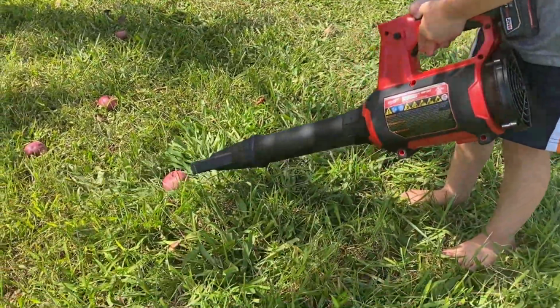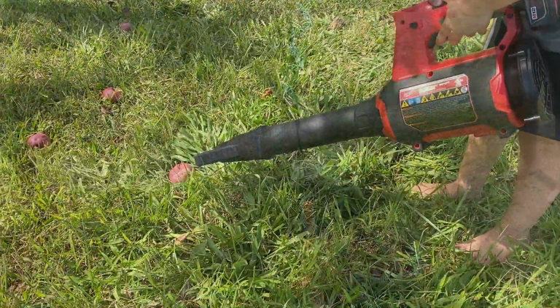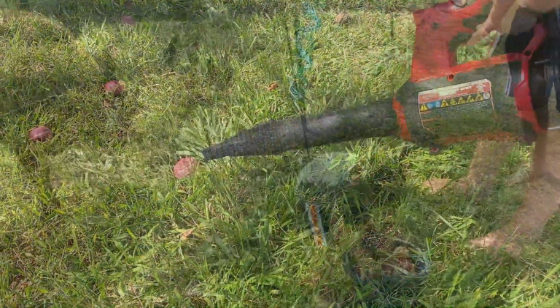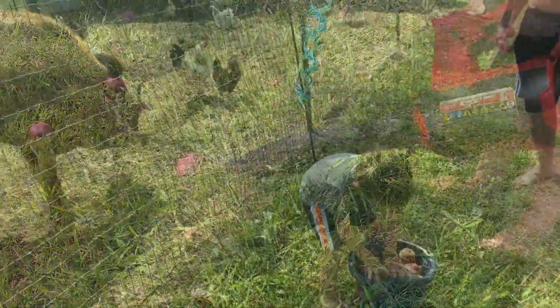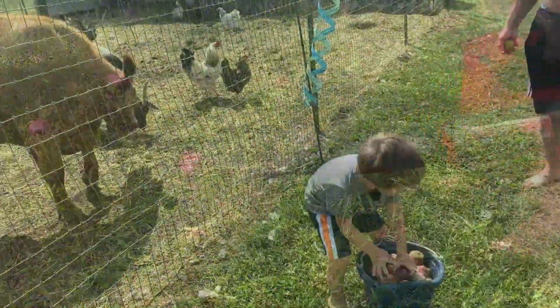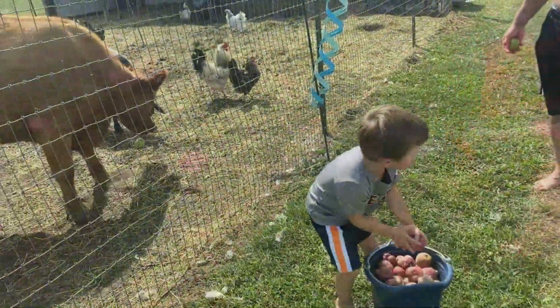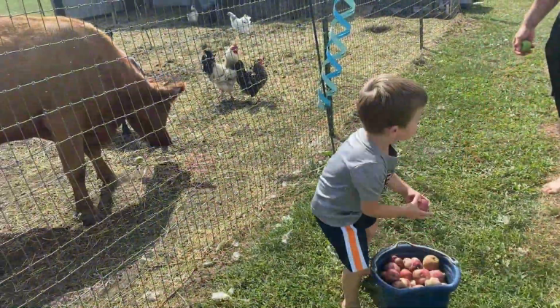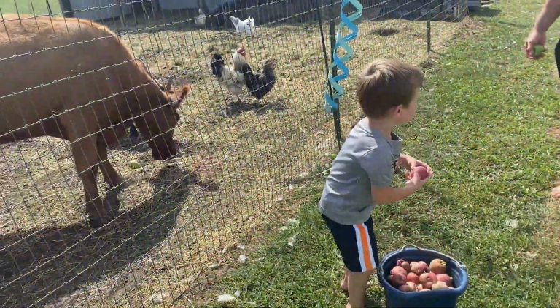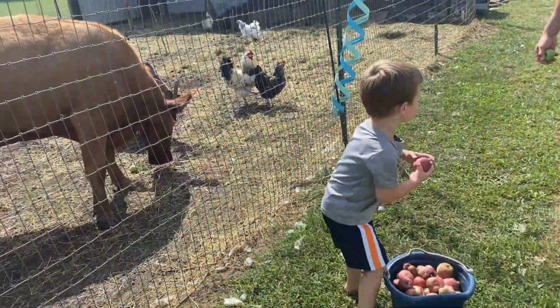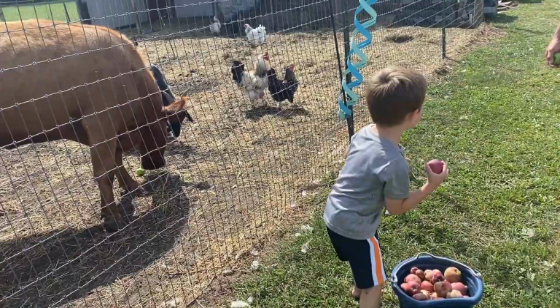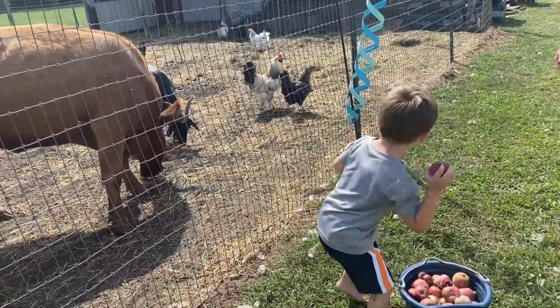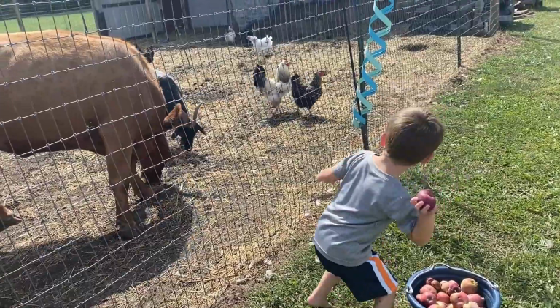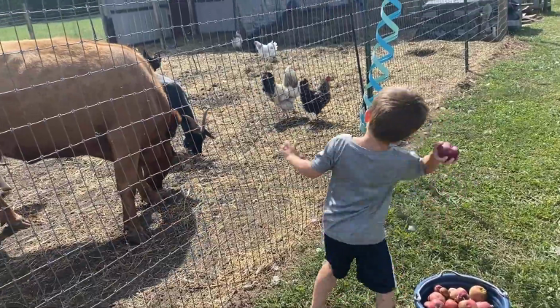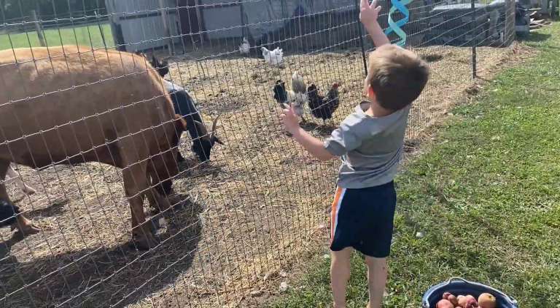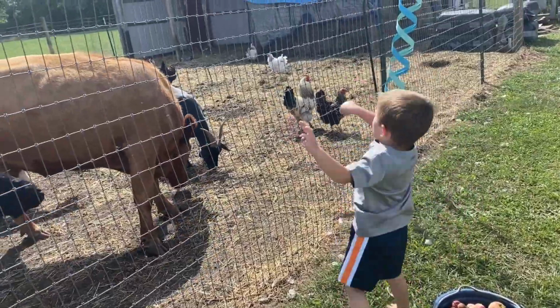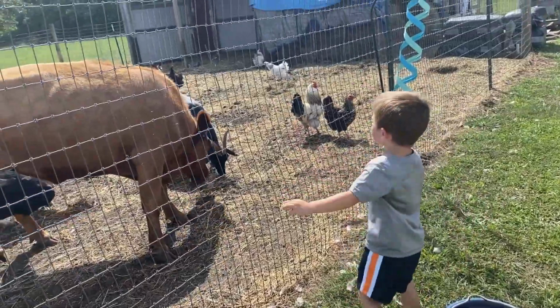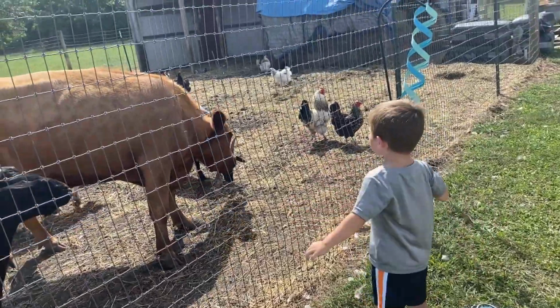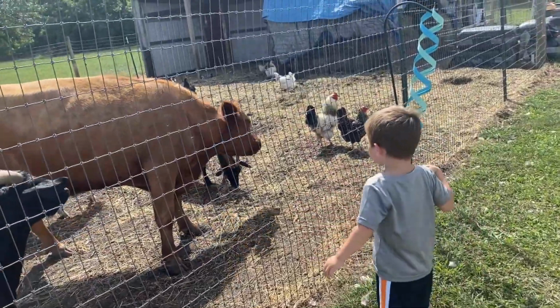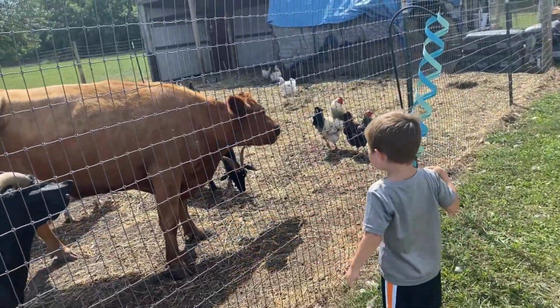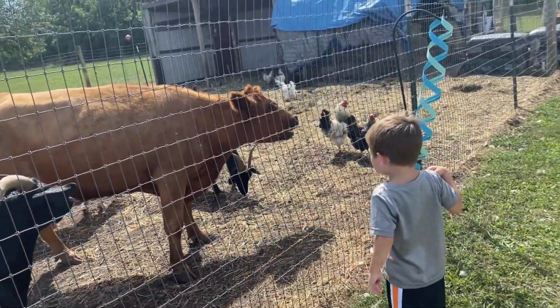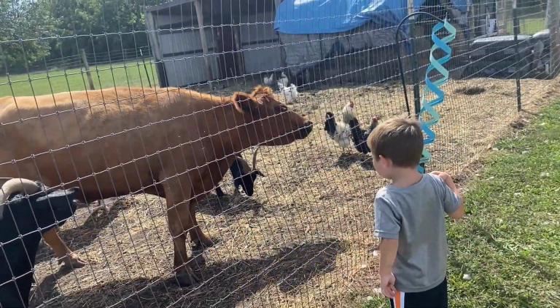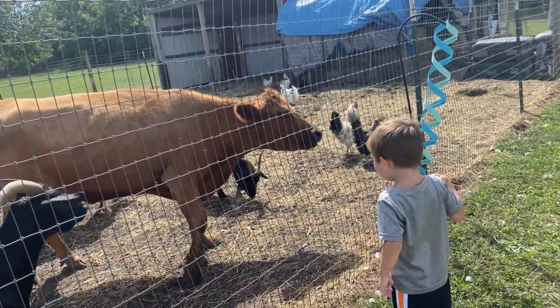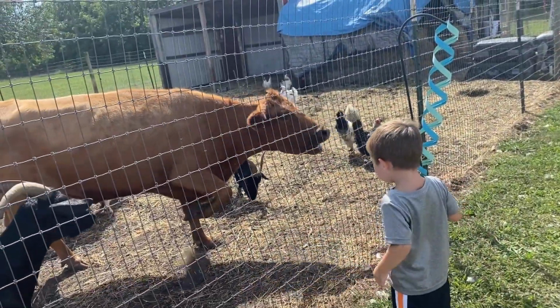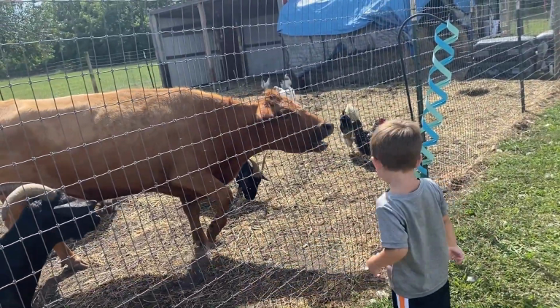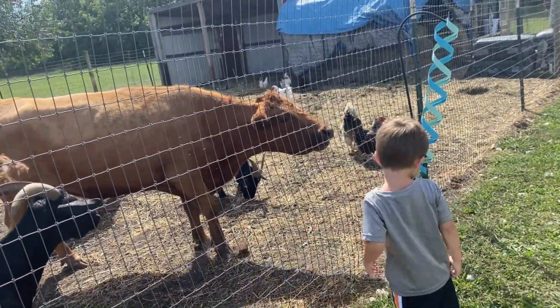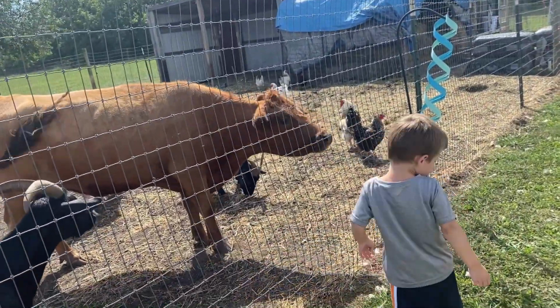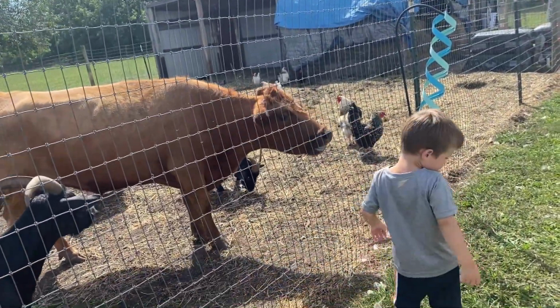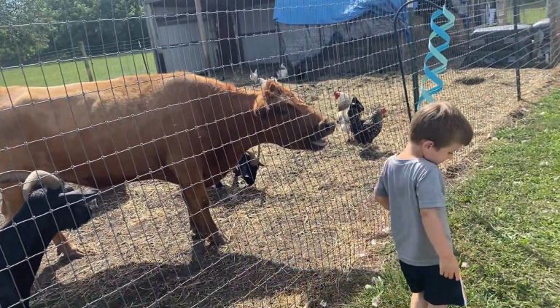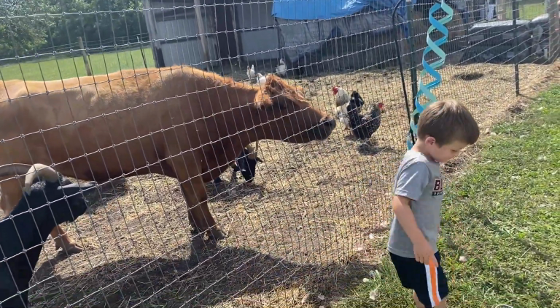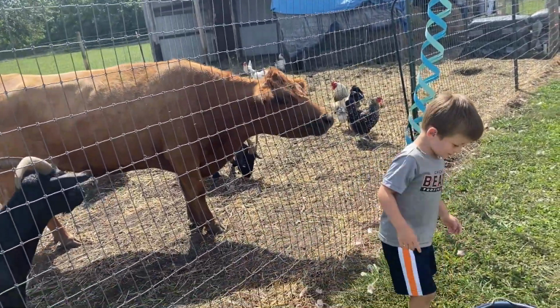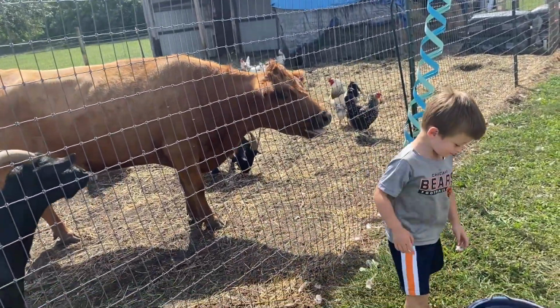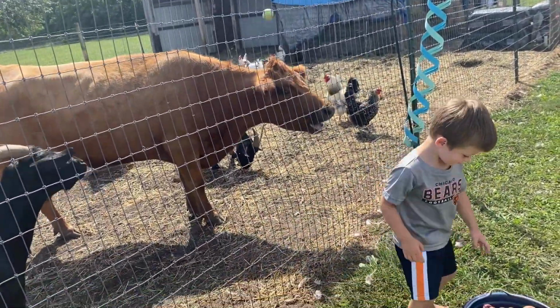We can't forget to give some apples to the animals. They love an apple treat.